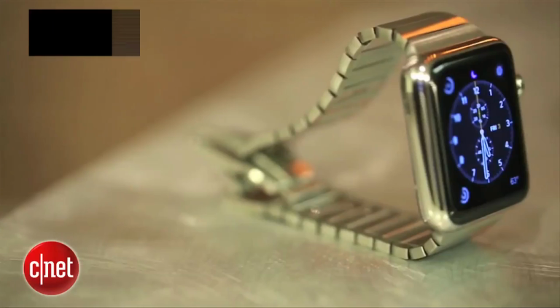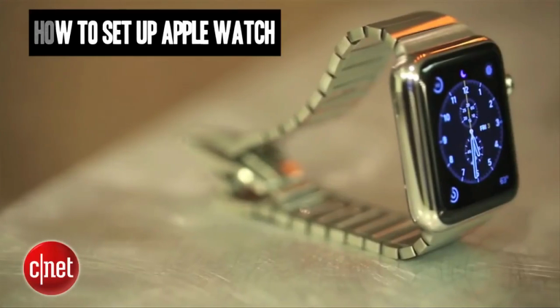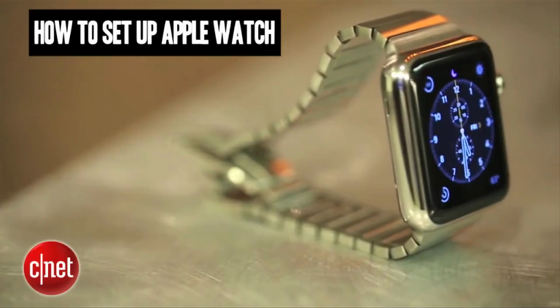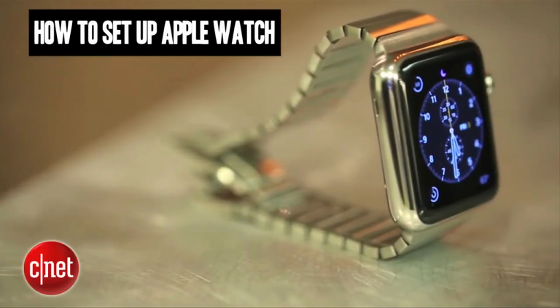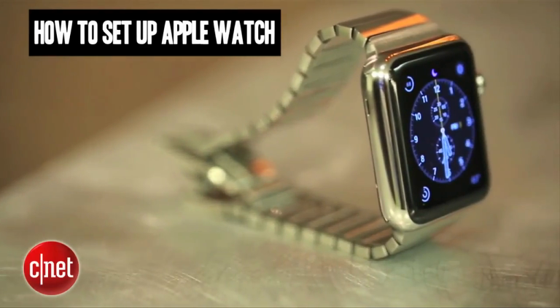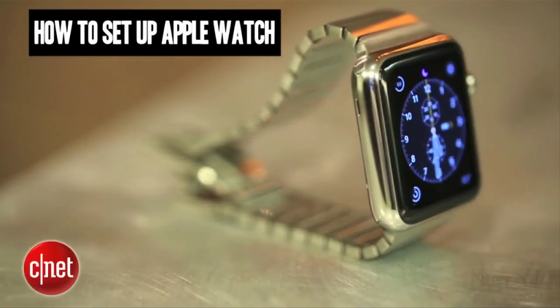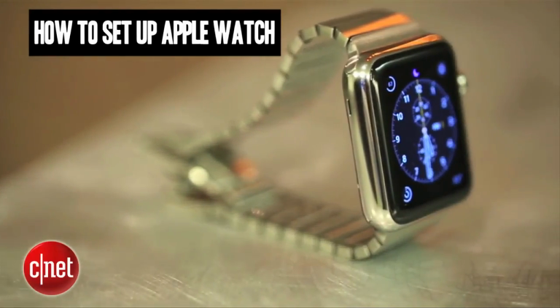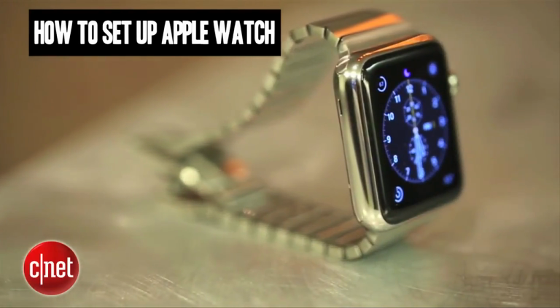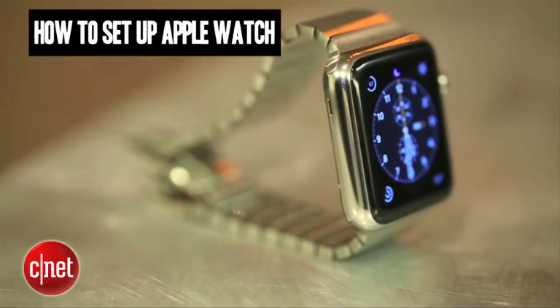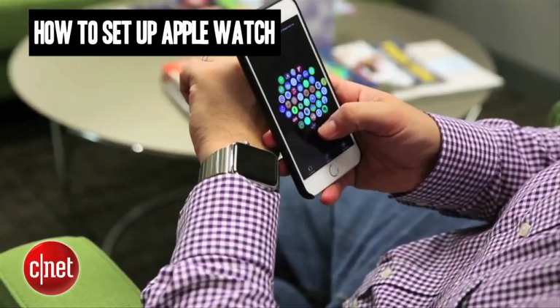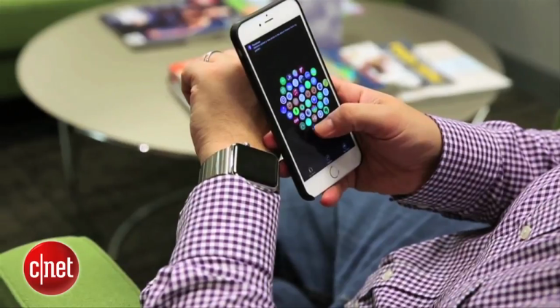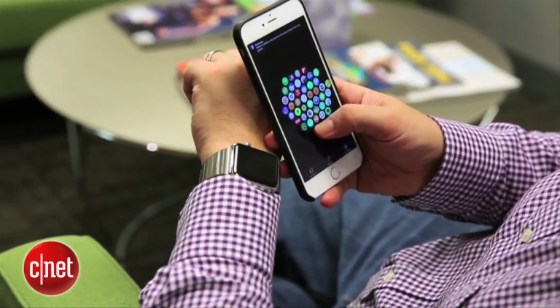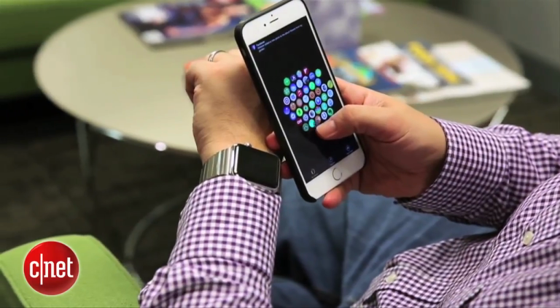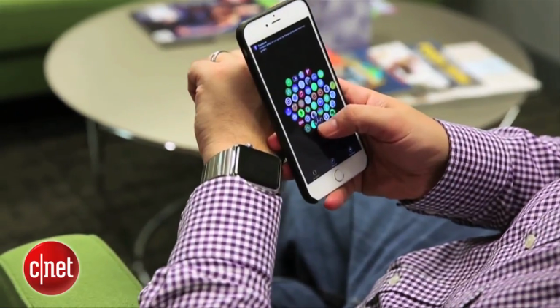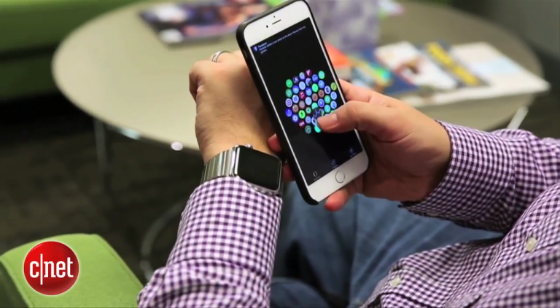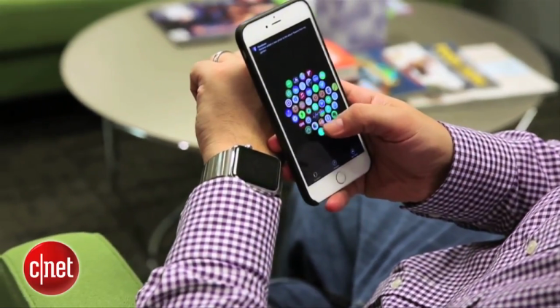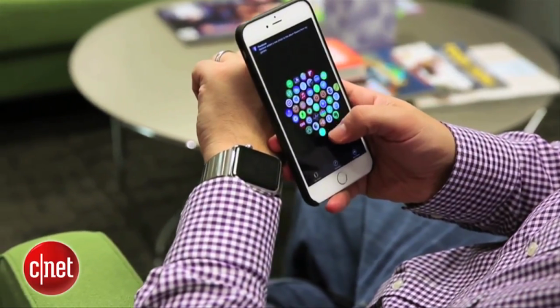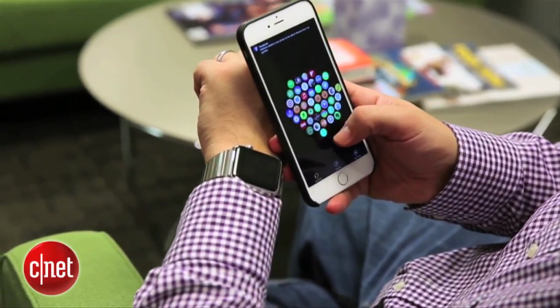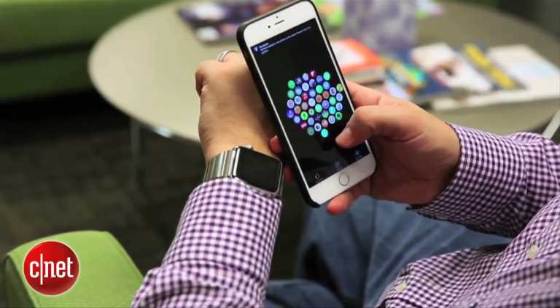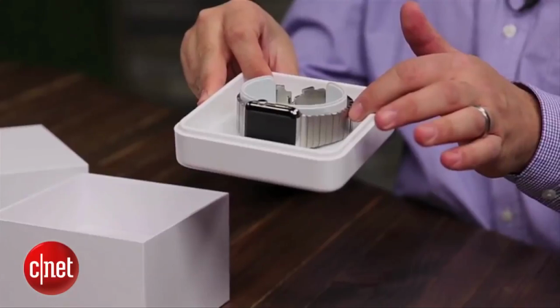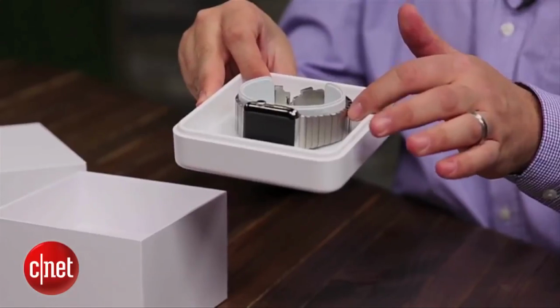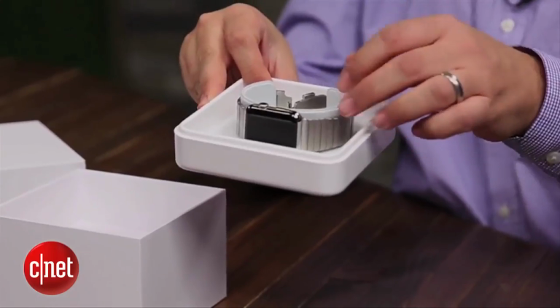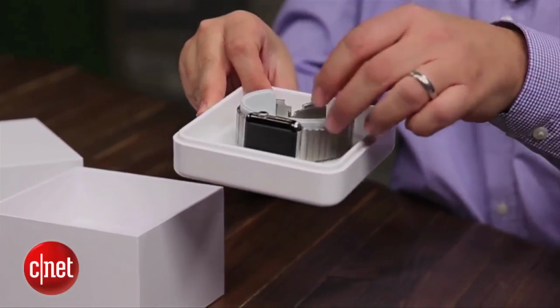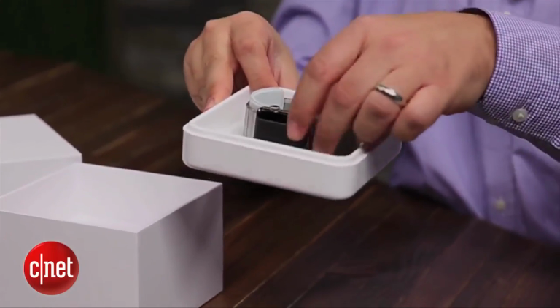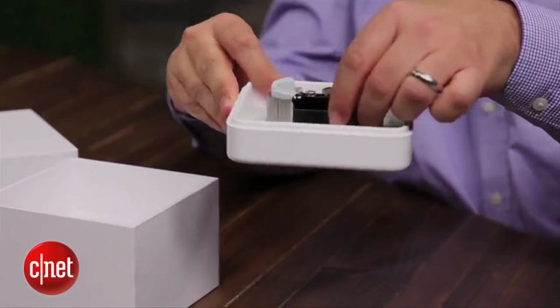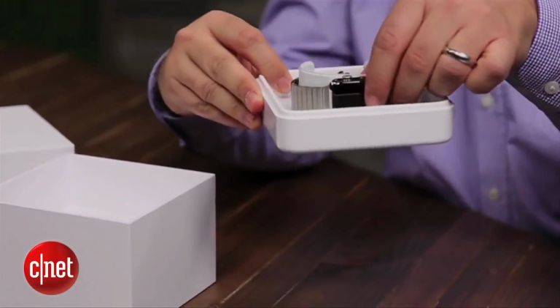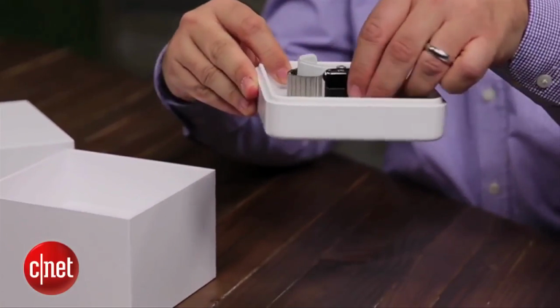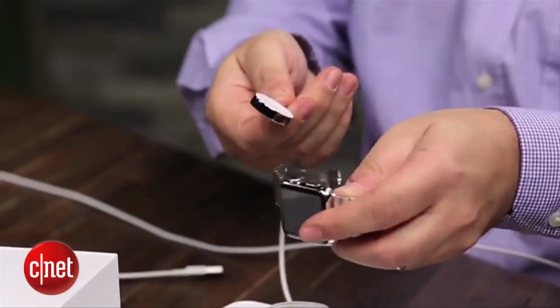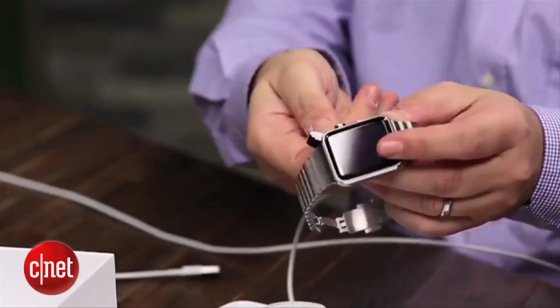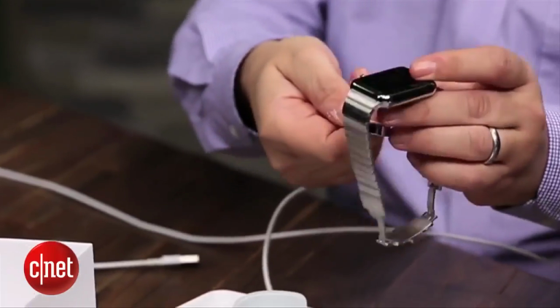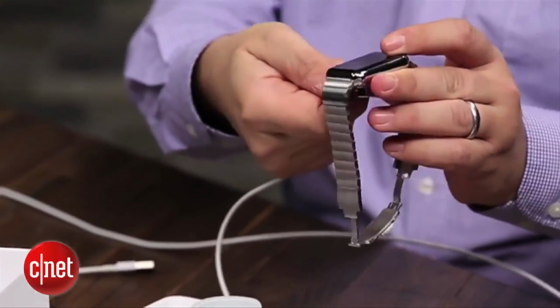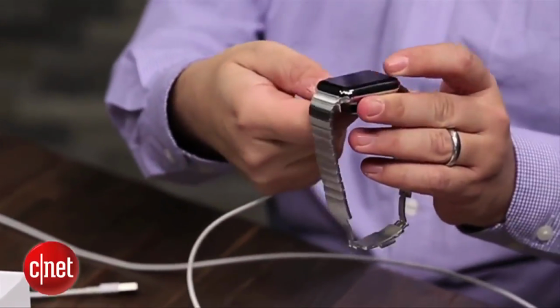So you just got your new Apple Watch — here's how you set it up. I'm Scott Stein and I'm going to show you how. When you first take it out of the box, plug it in to charge.